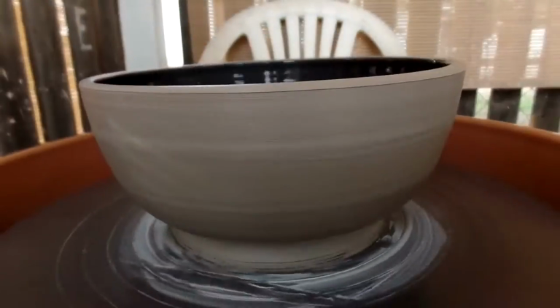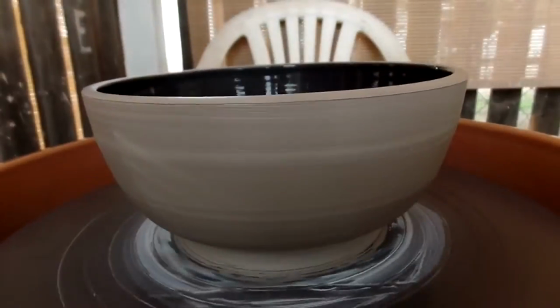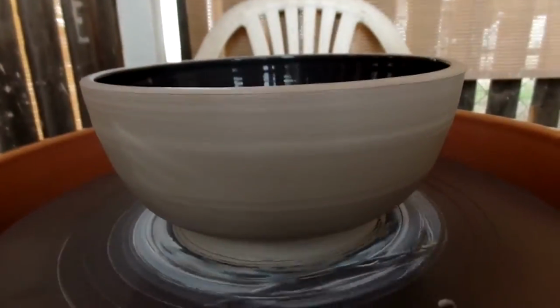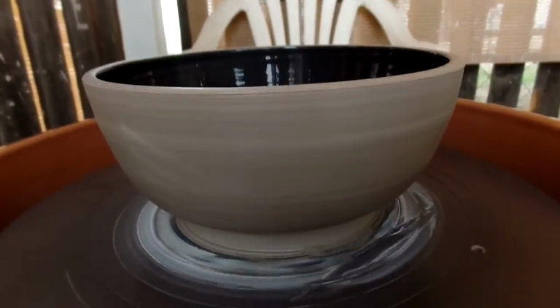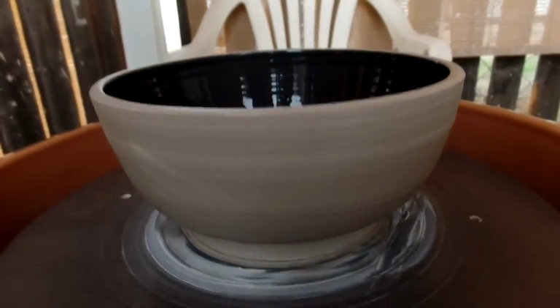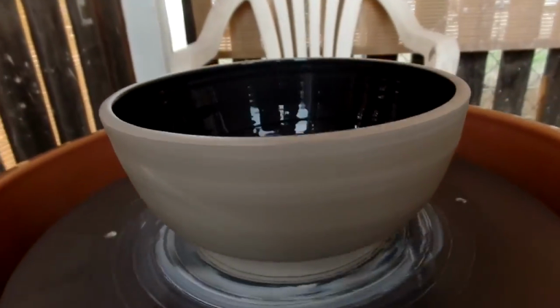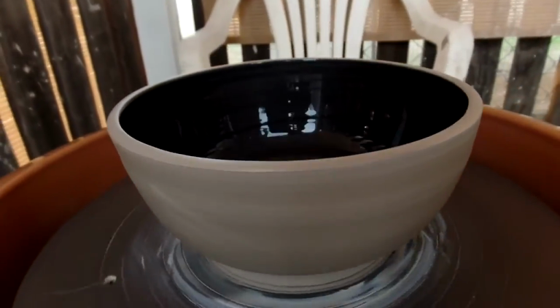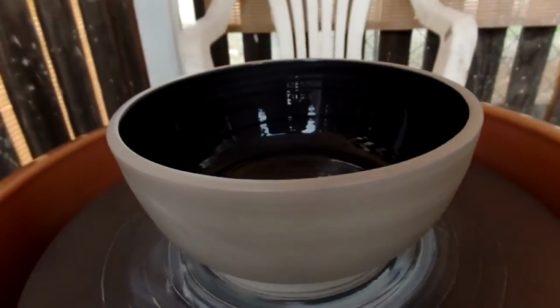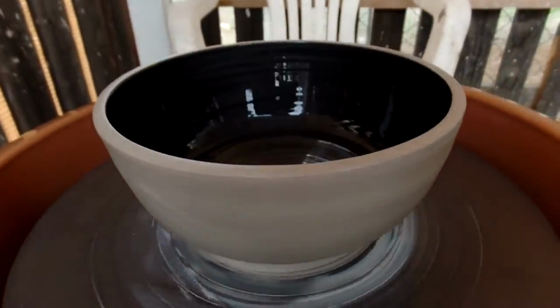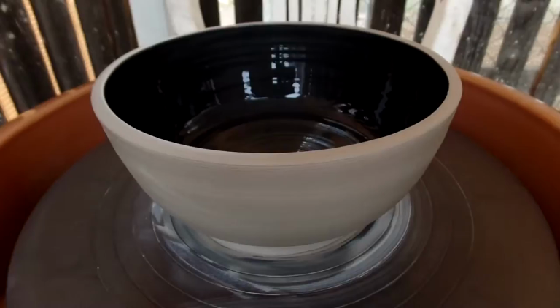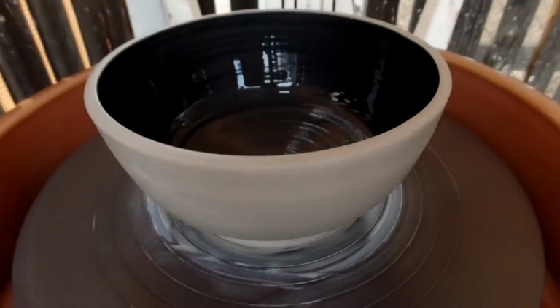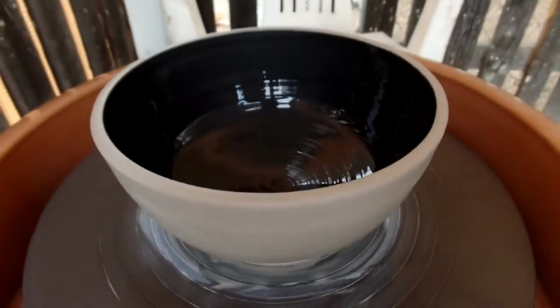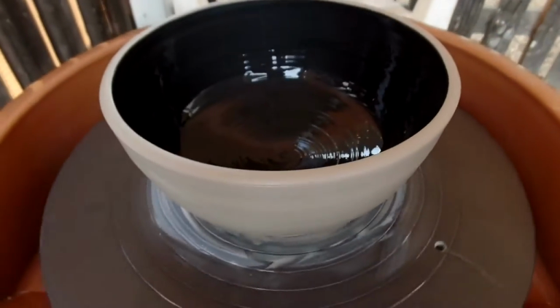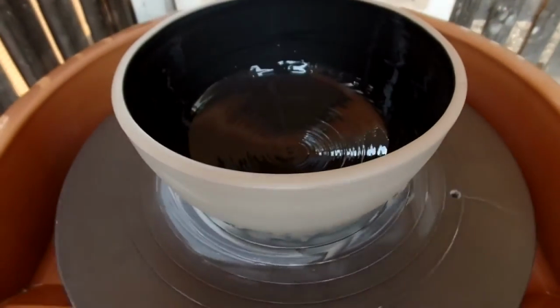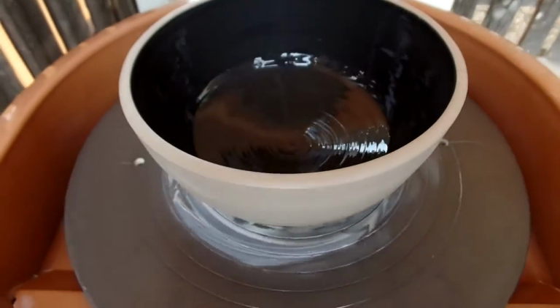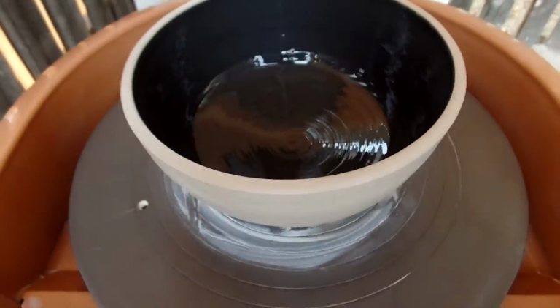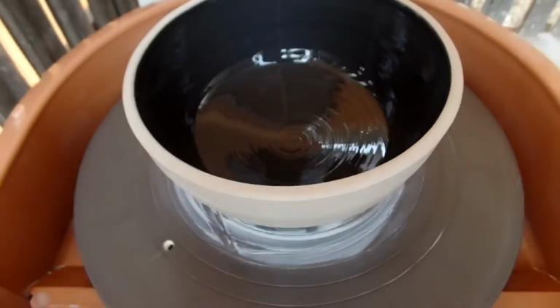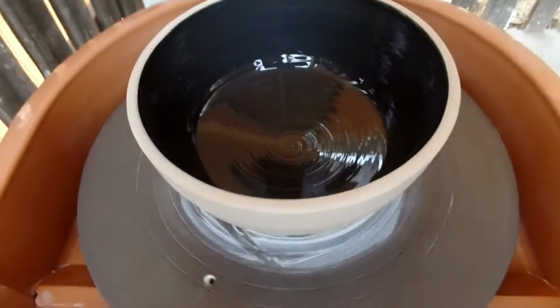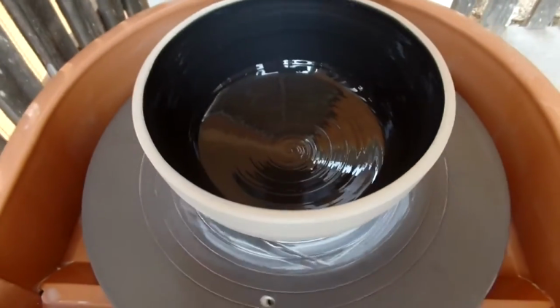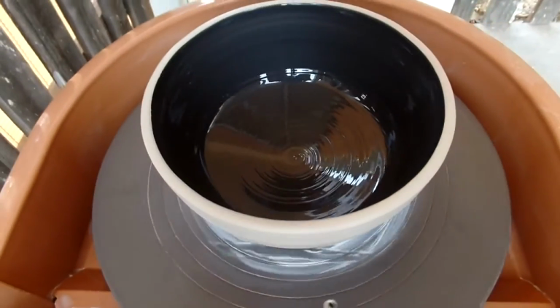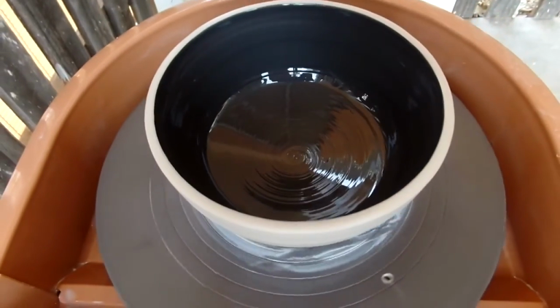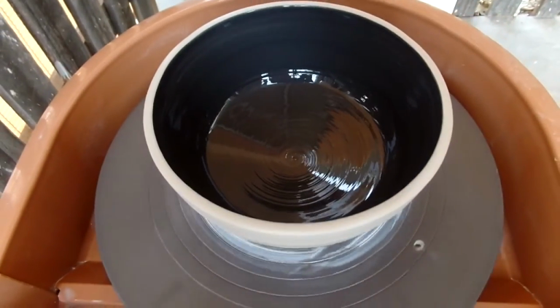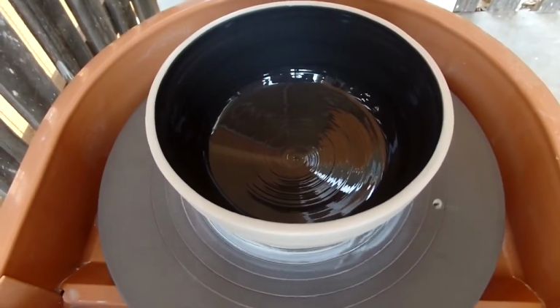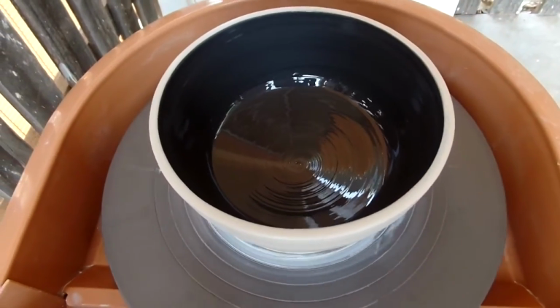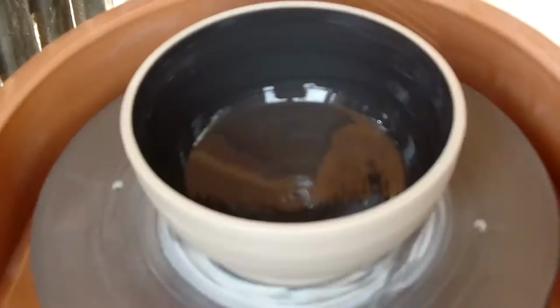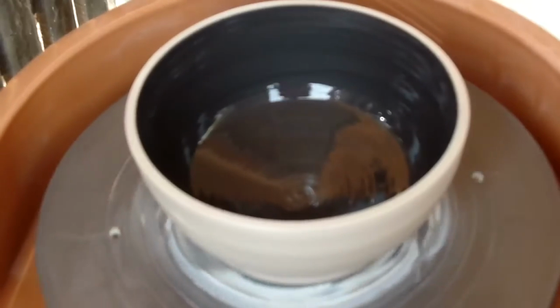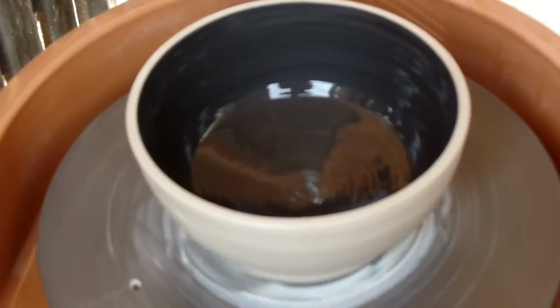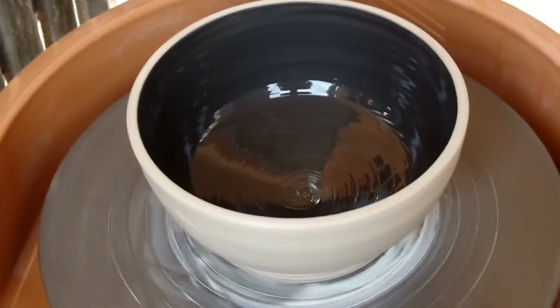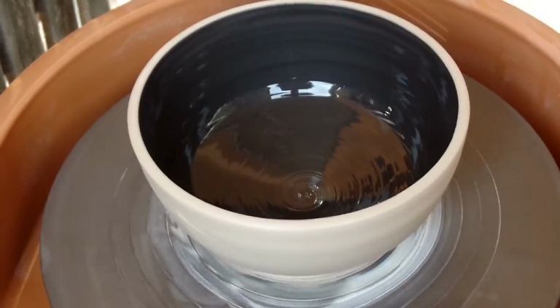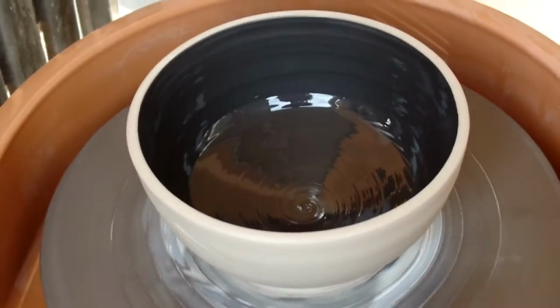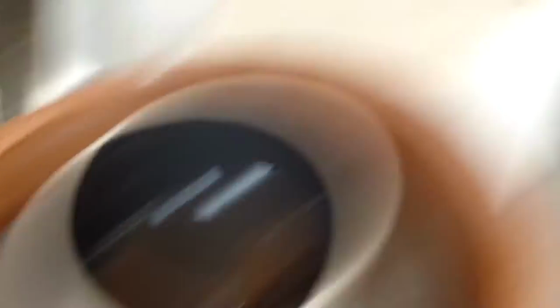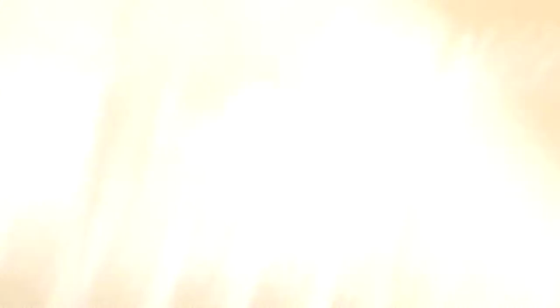I'm going to put my bowl to dry on the wheel for a little bit so it's a little bit more sturdy when I try to take it off, and then we'll go on to trimming it.